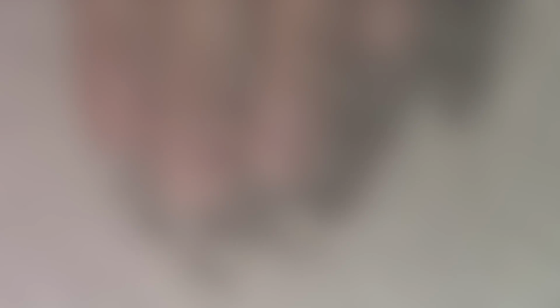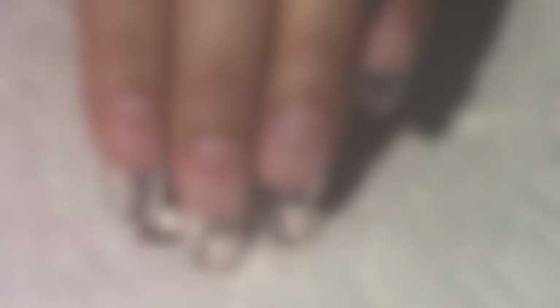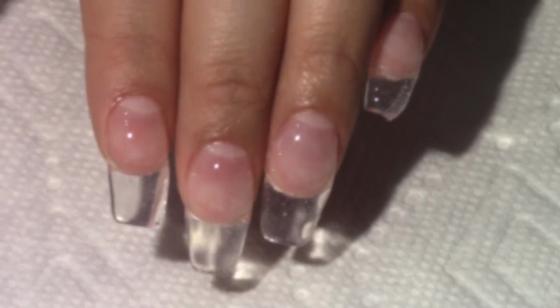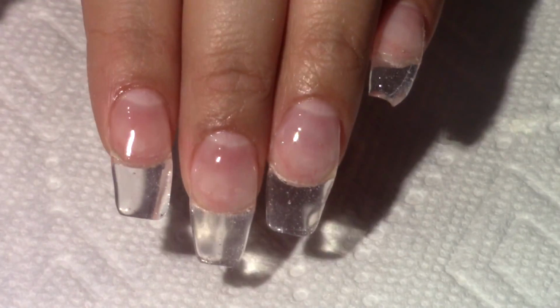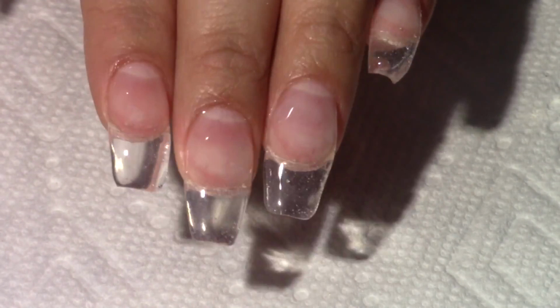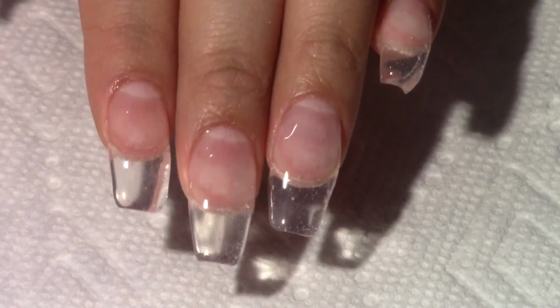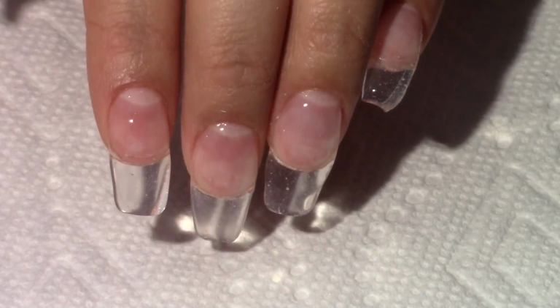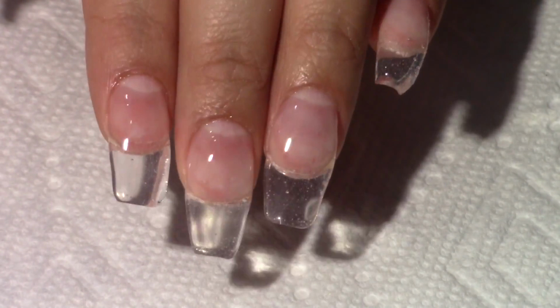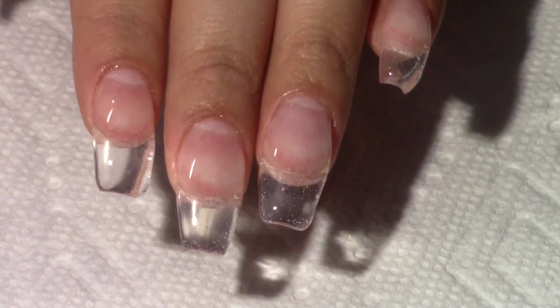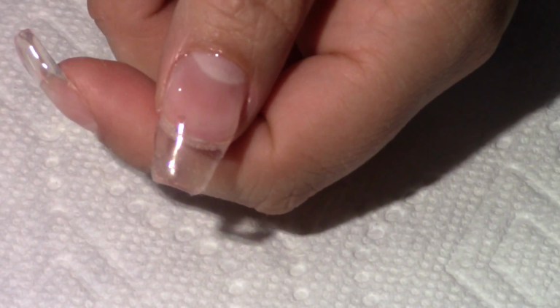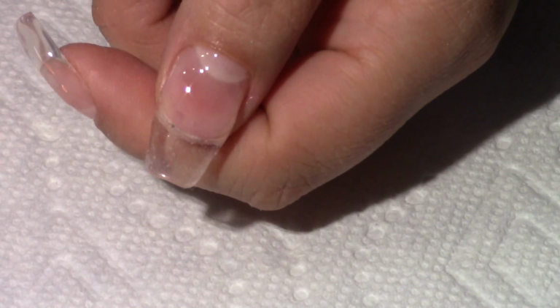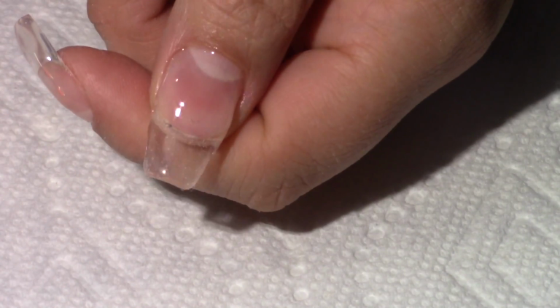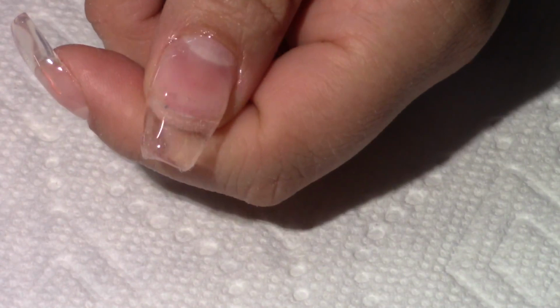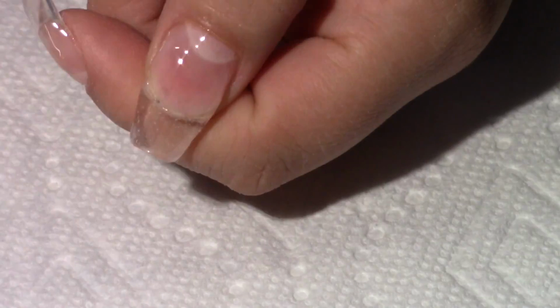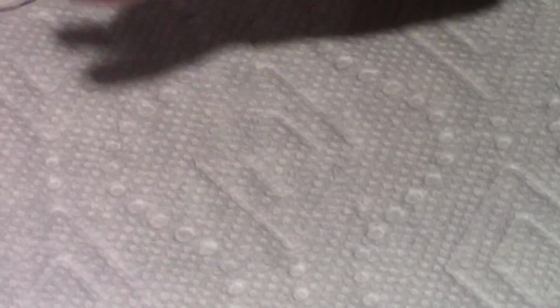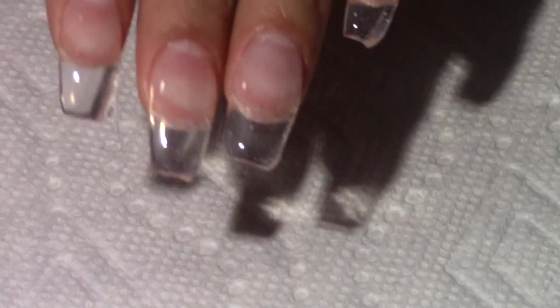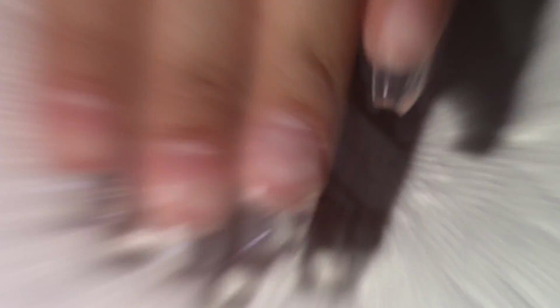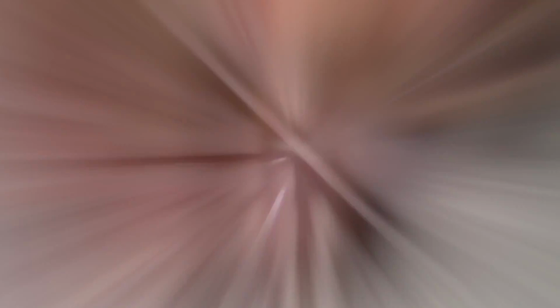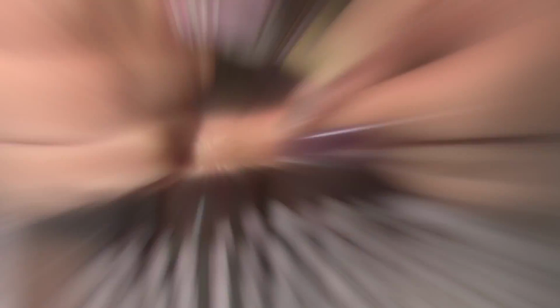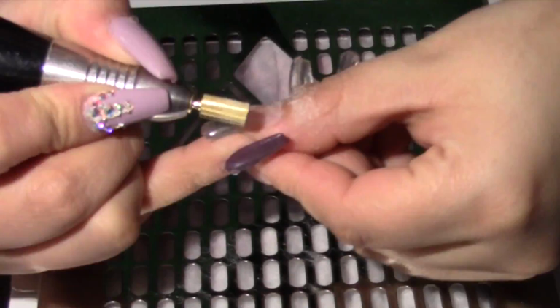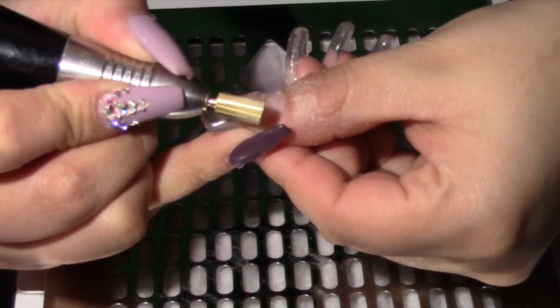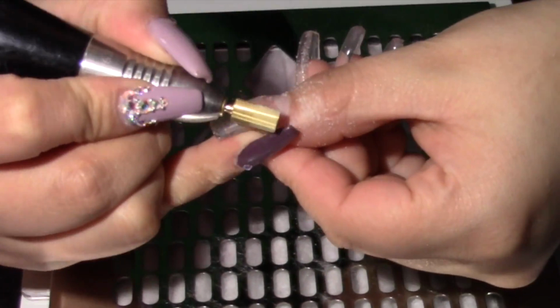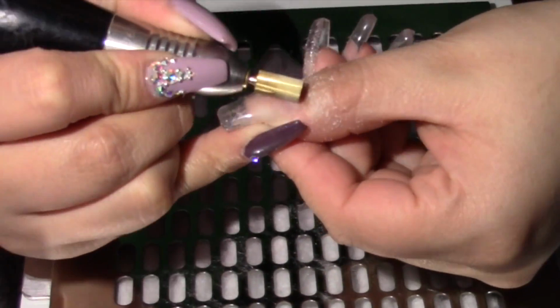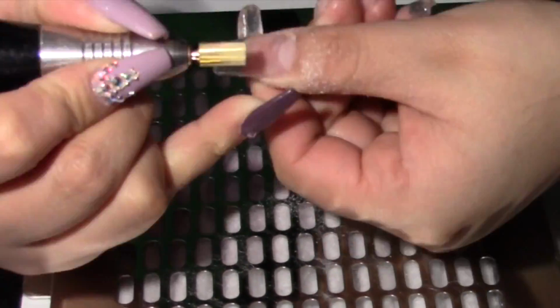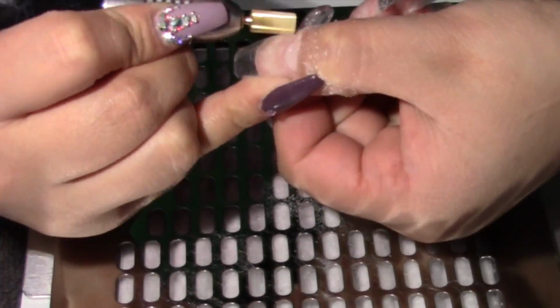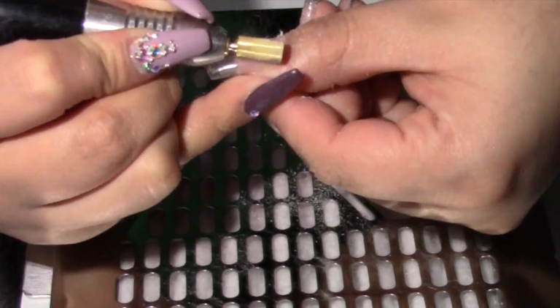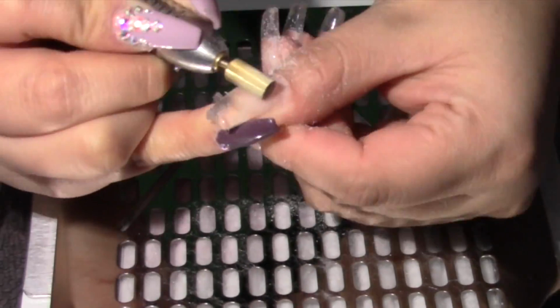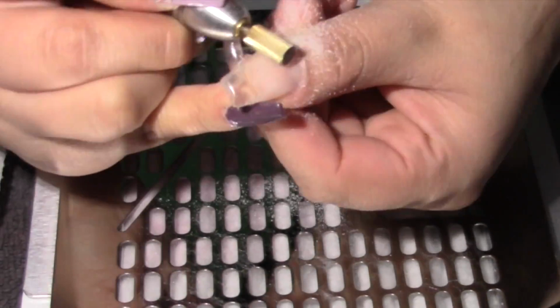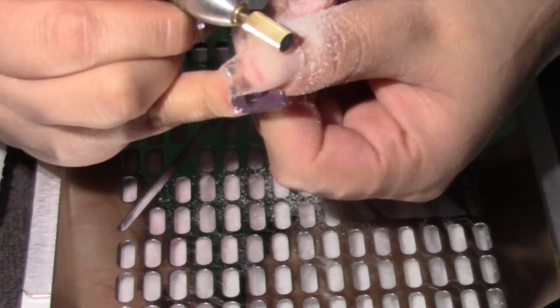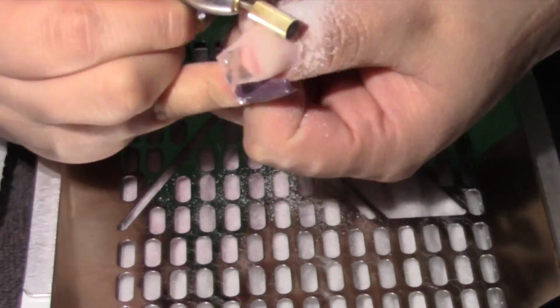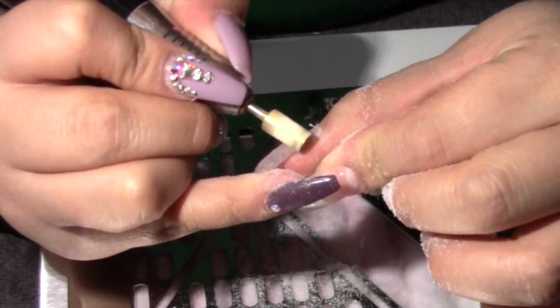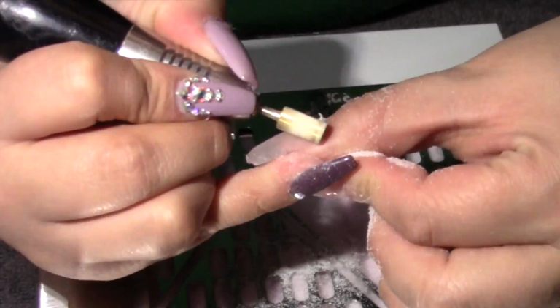This is what the nails look like after the gel is applied. Next I will be filing, shaping, and buffing them.